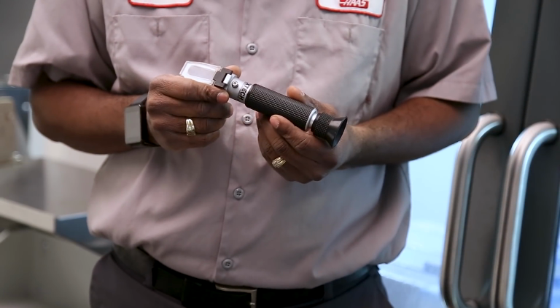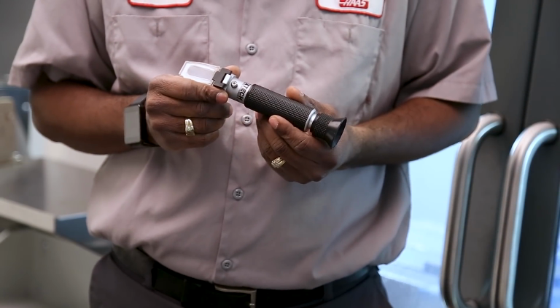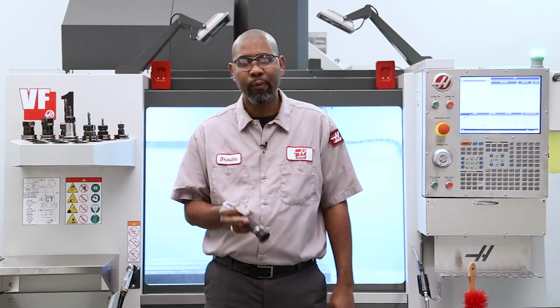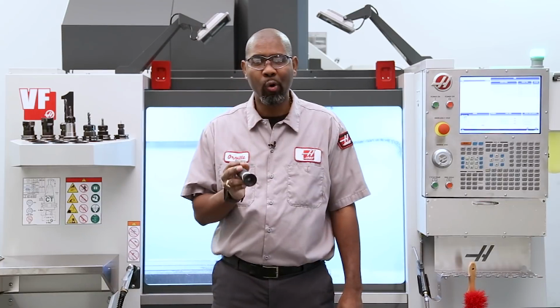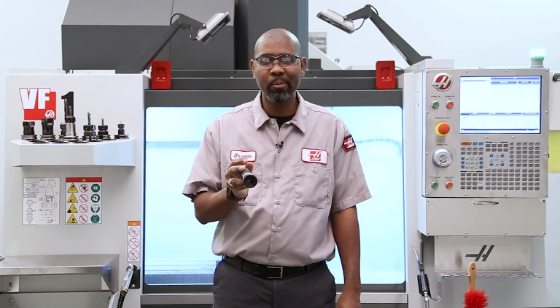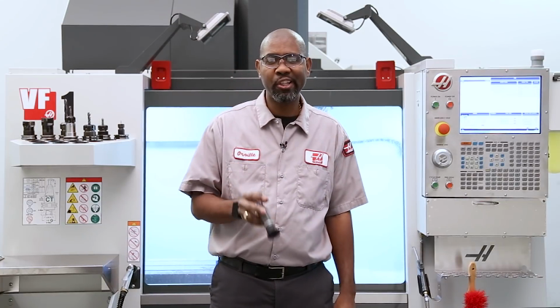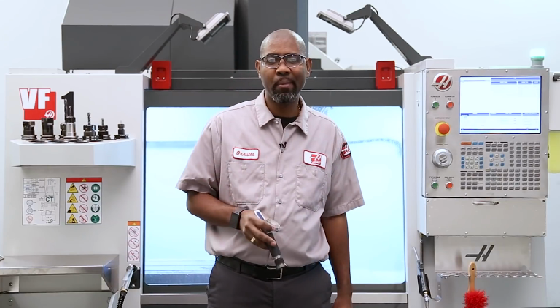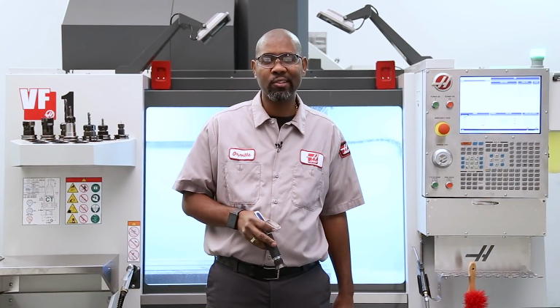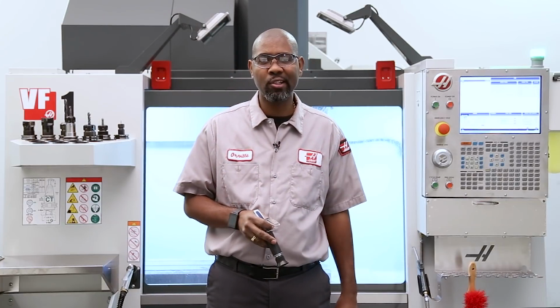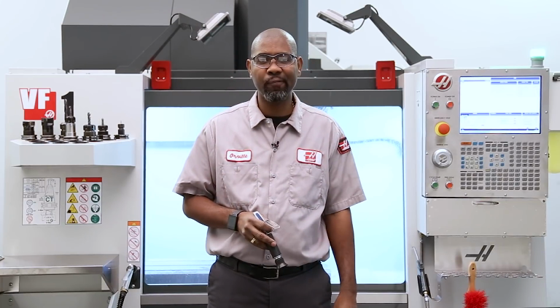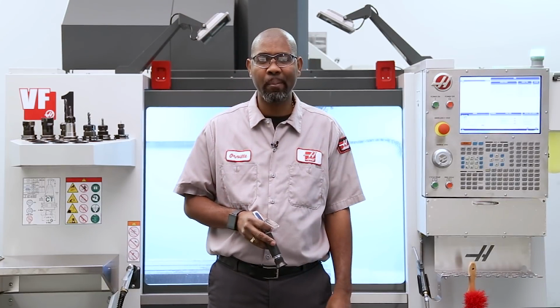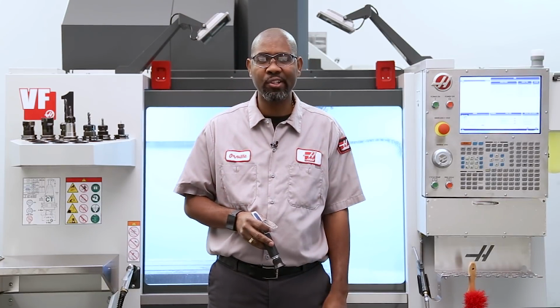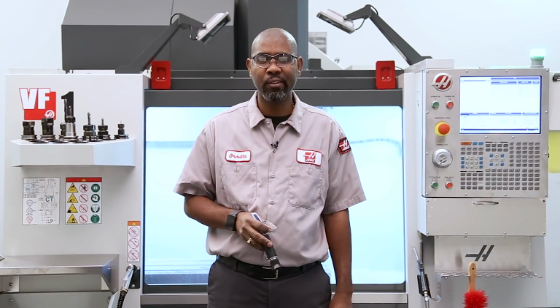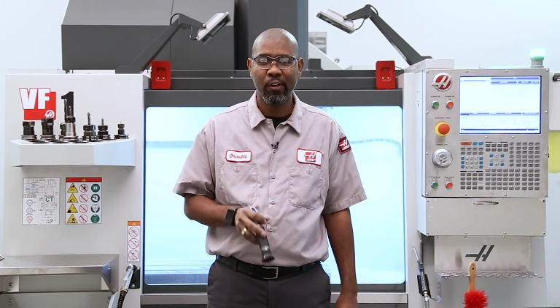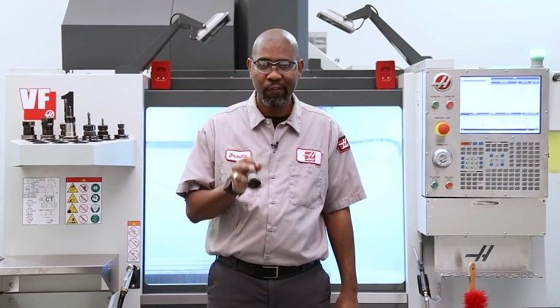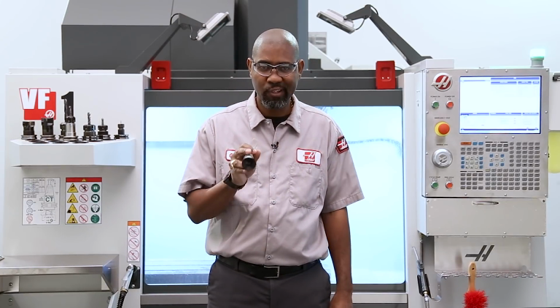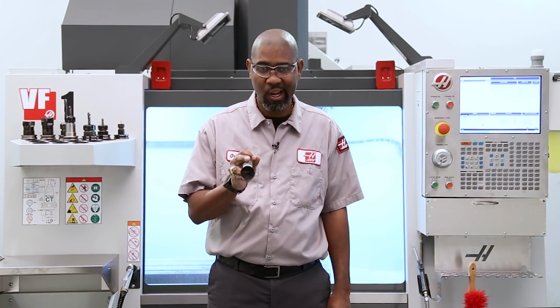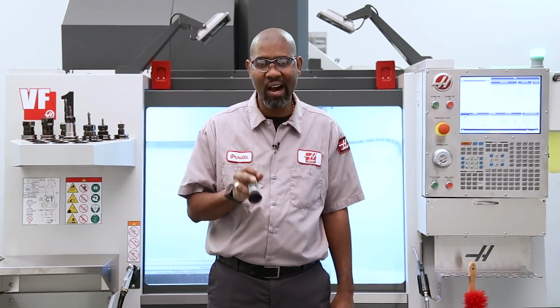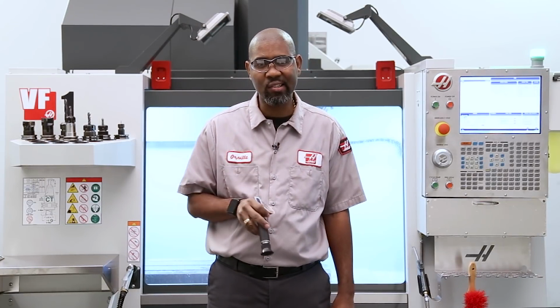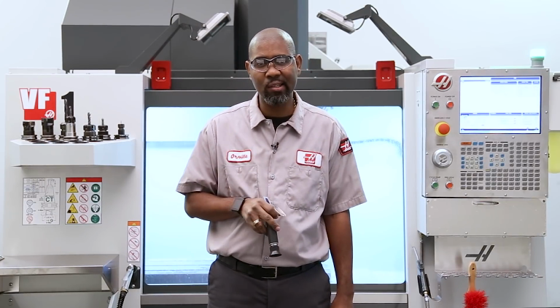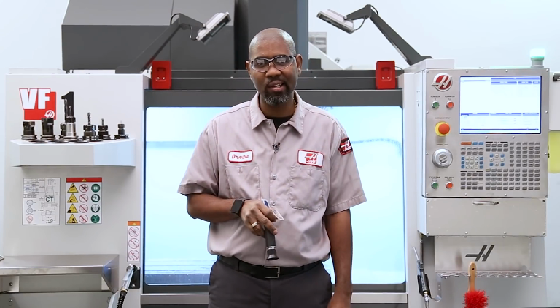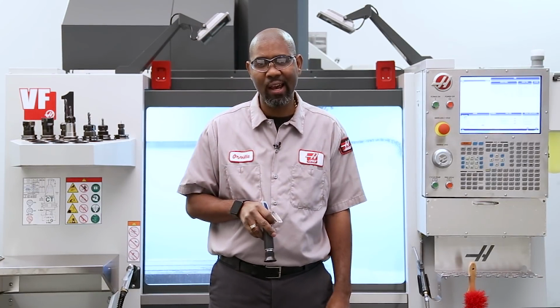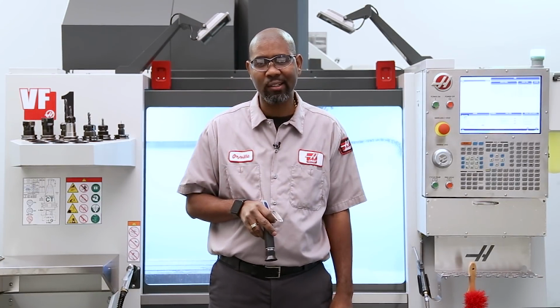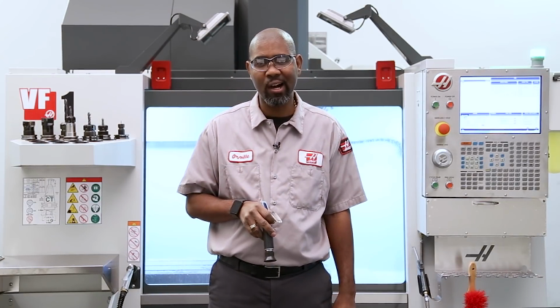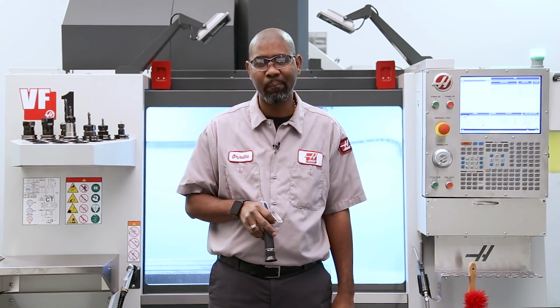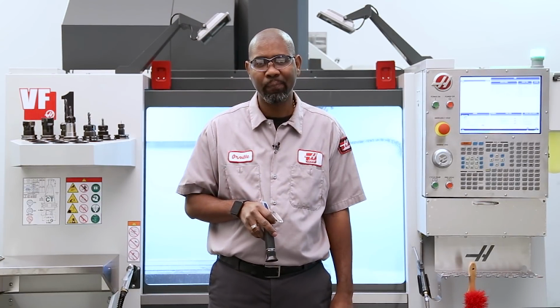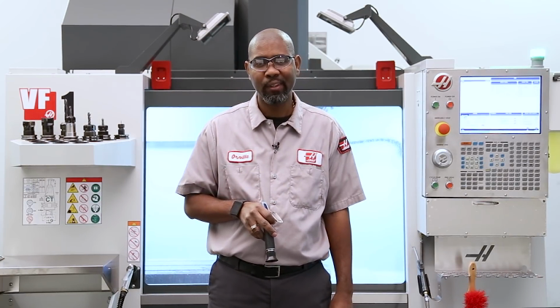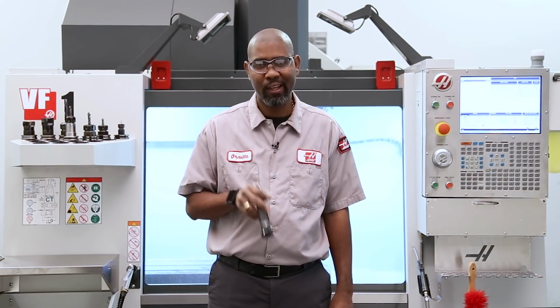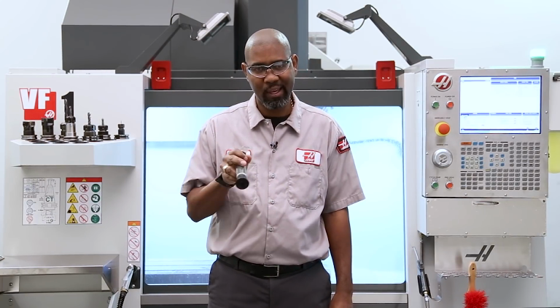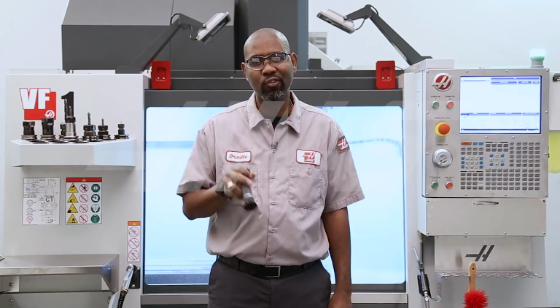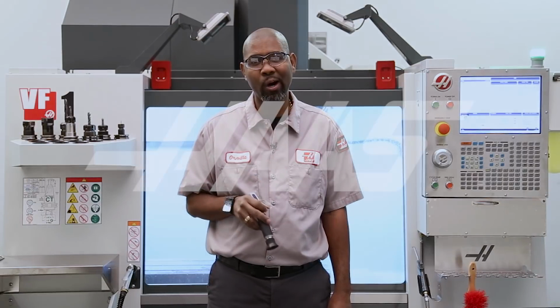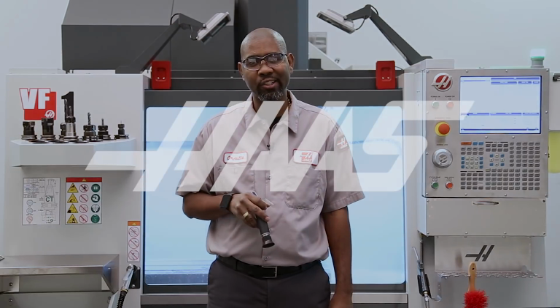For more machine maintenance information, visit HaasCNC.com. Thanks for watching.